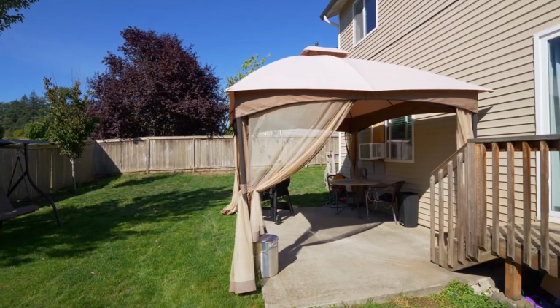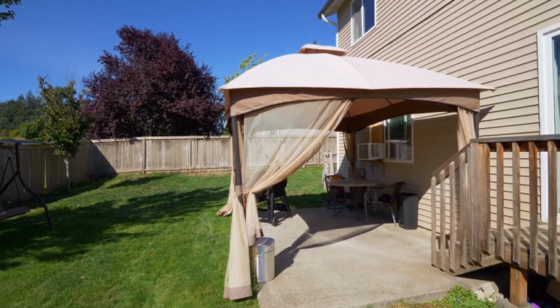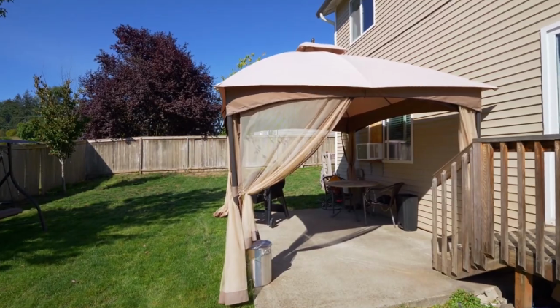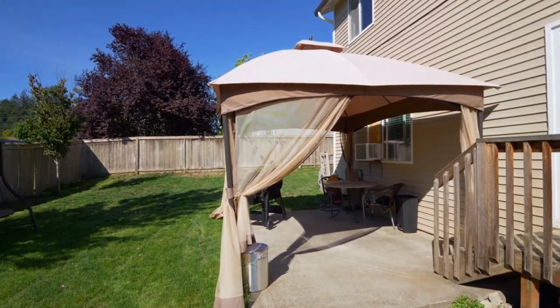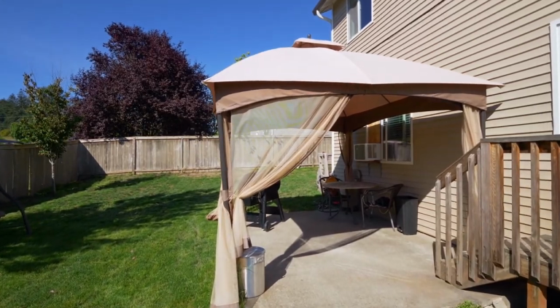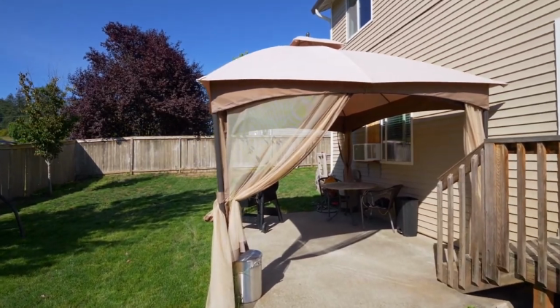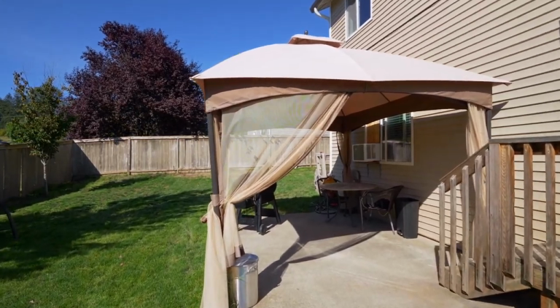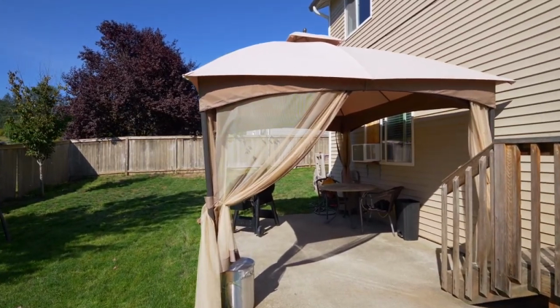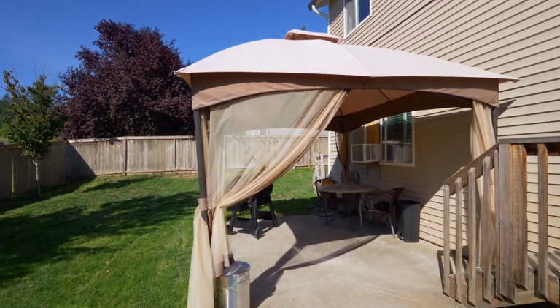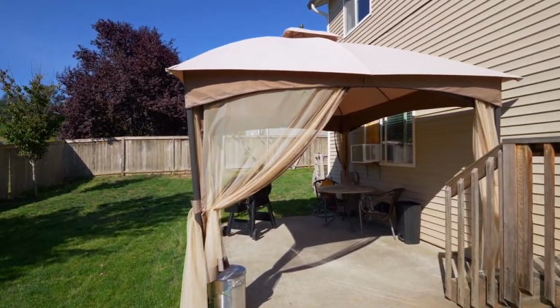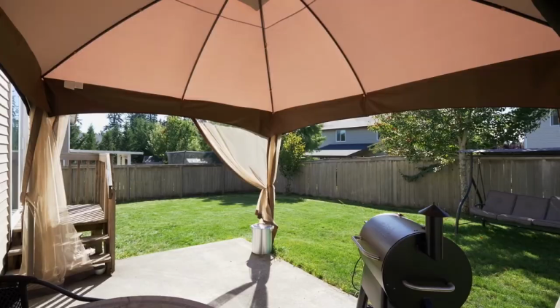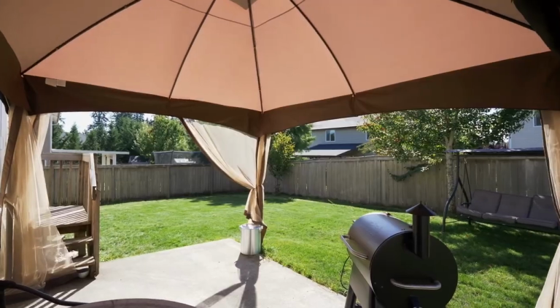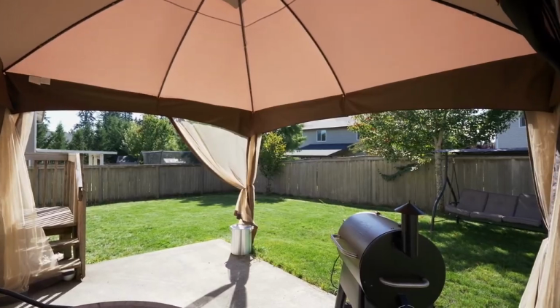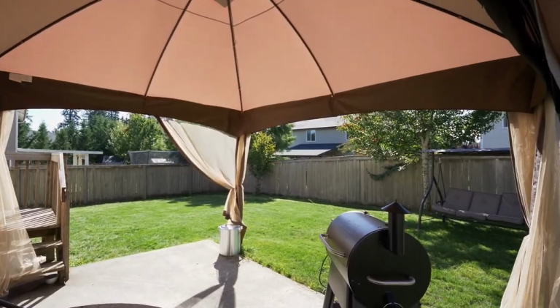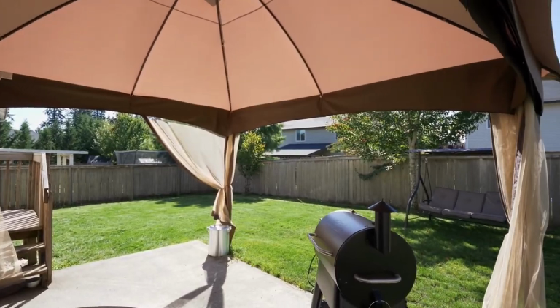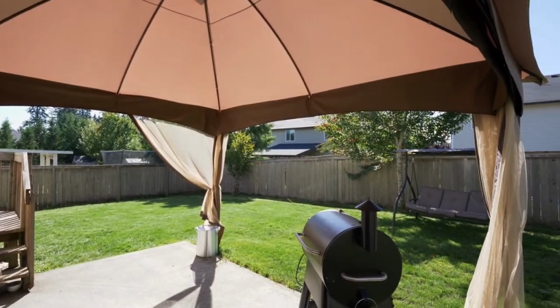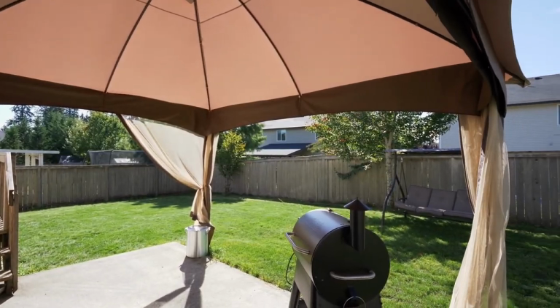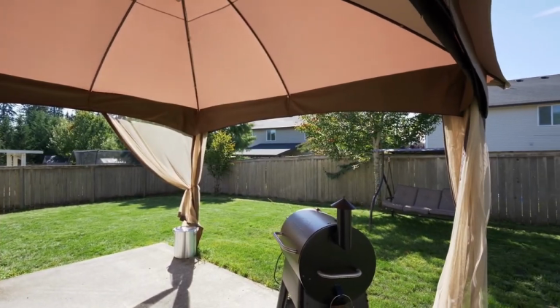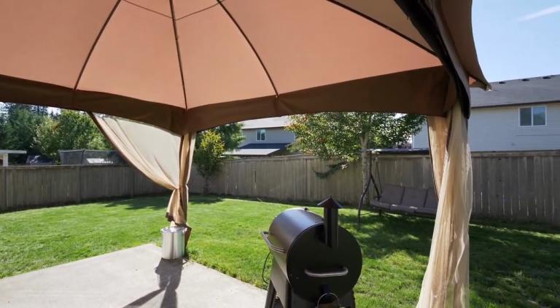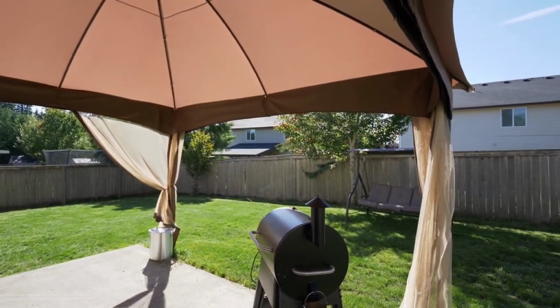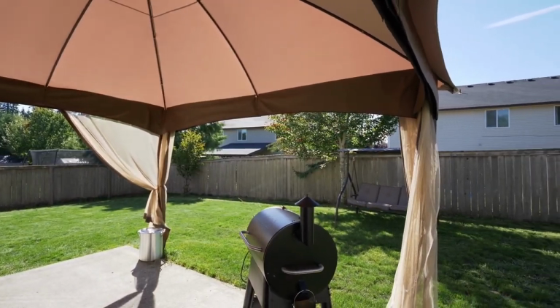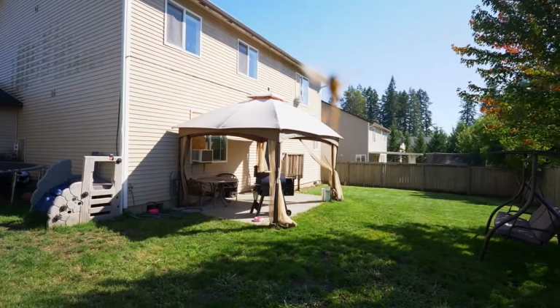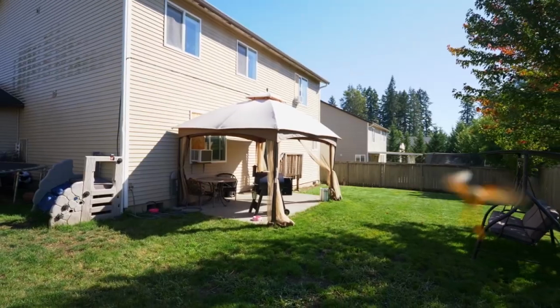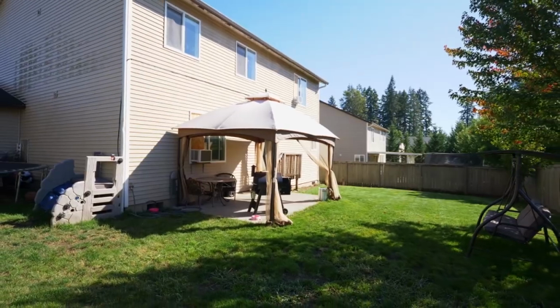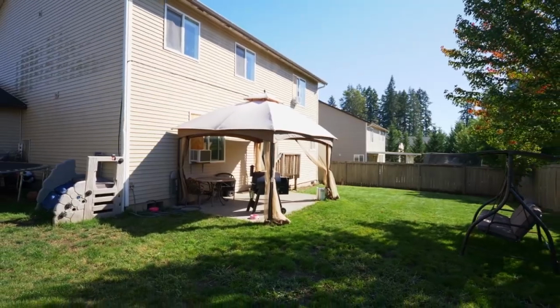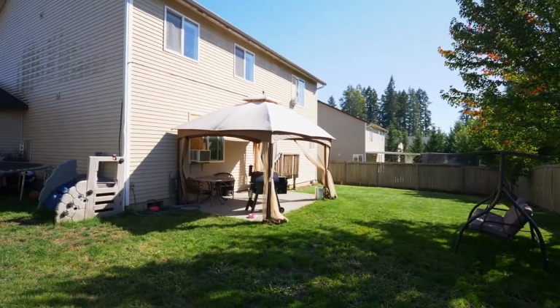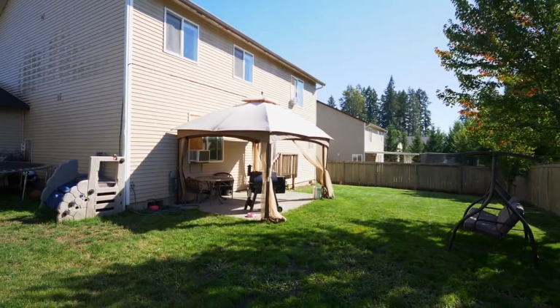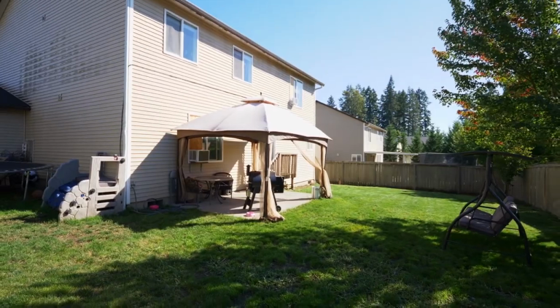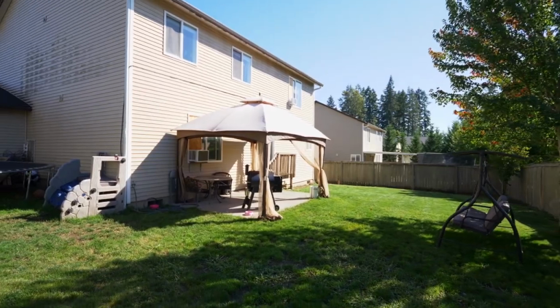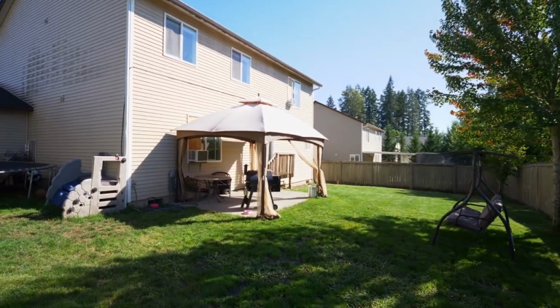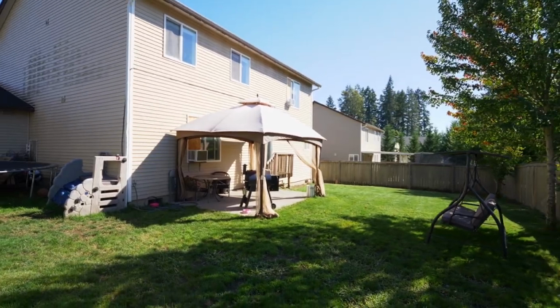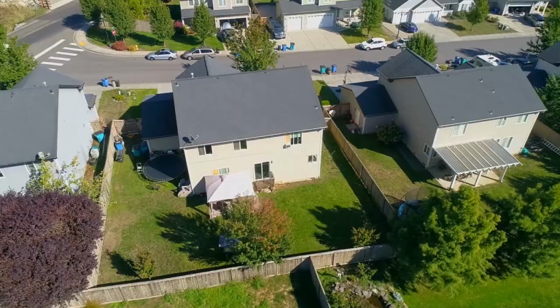Heading outside, you can relax or entertain on the patio, and you'll find plenty of room for family fun in the large yard.